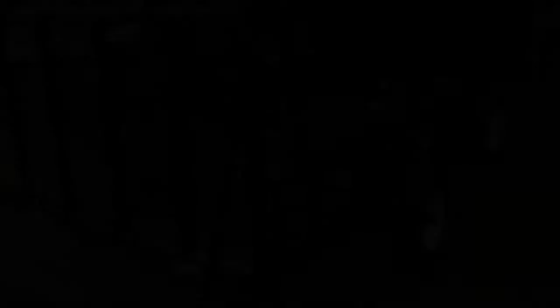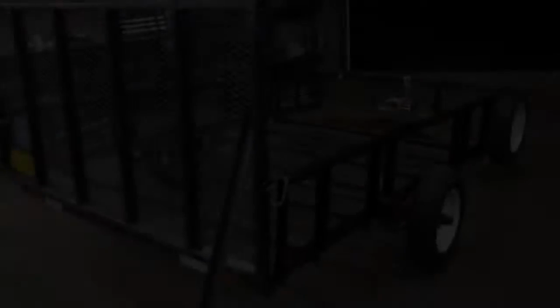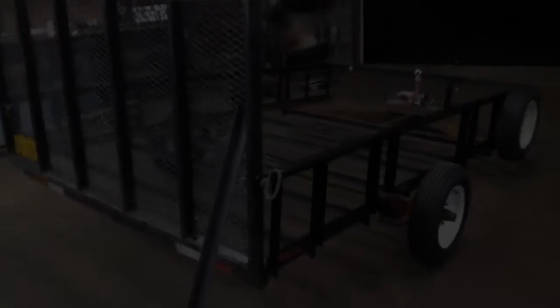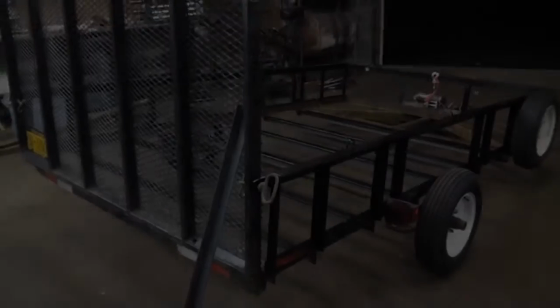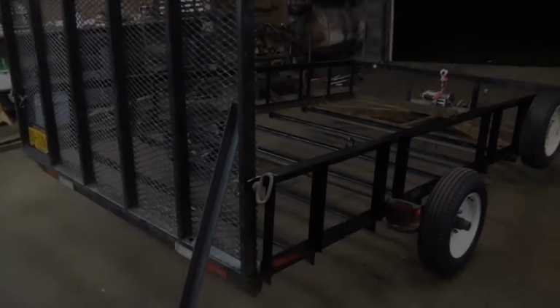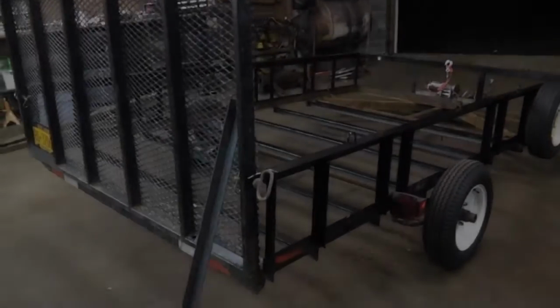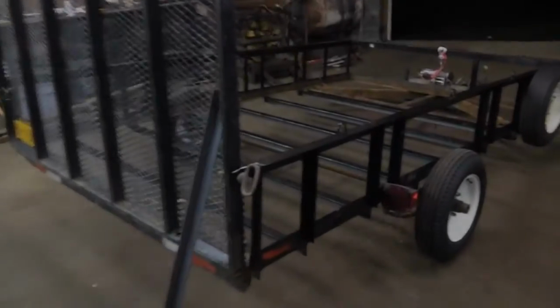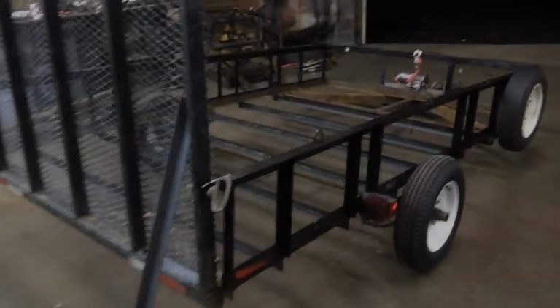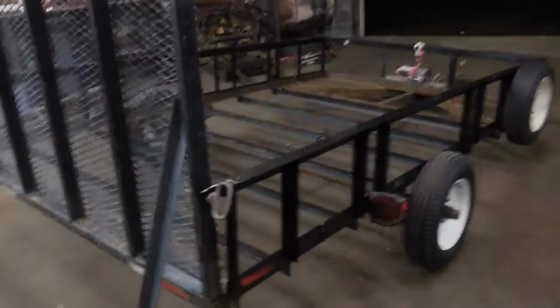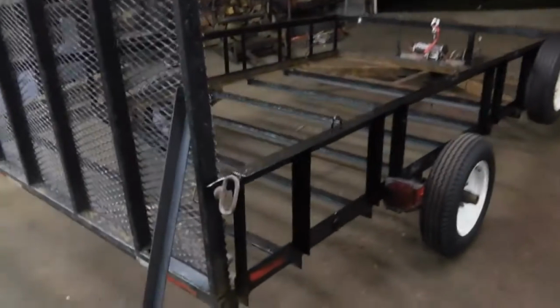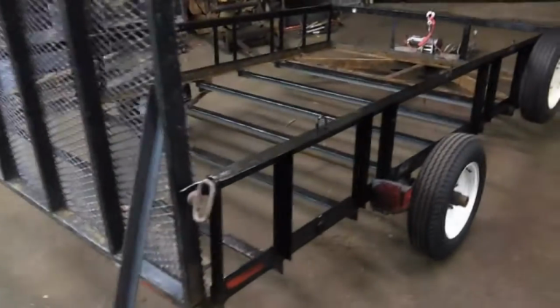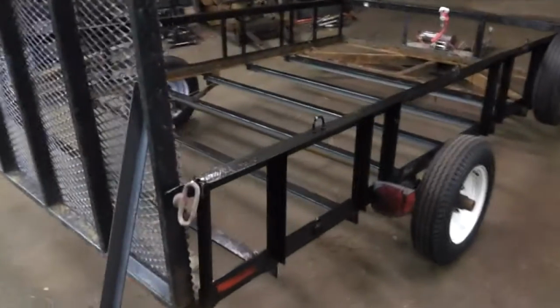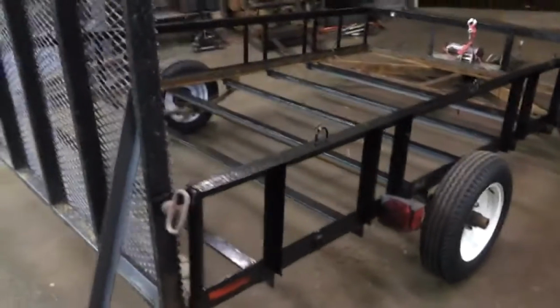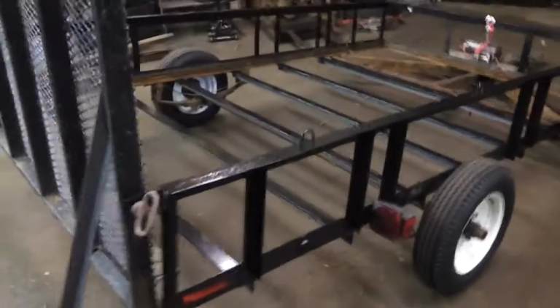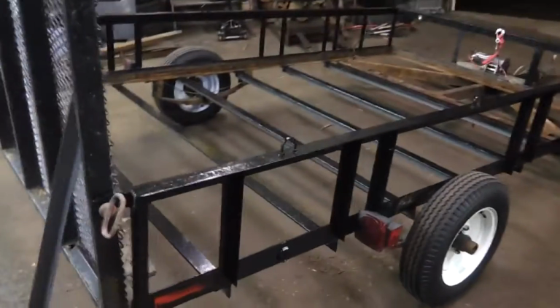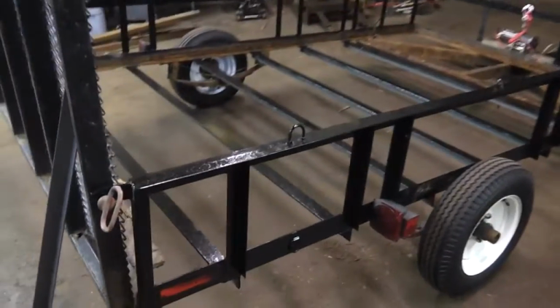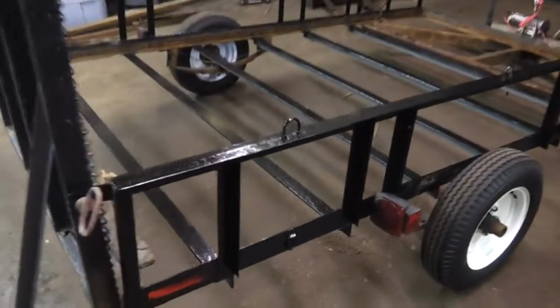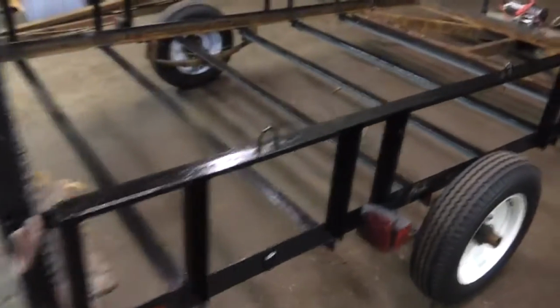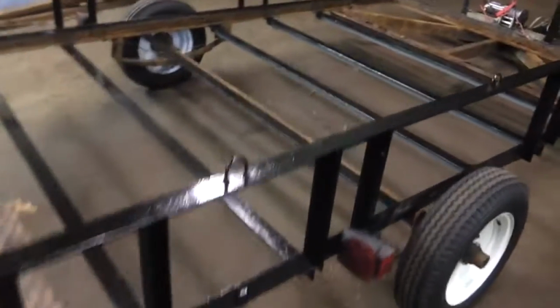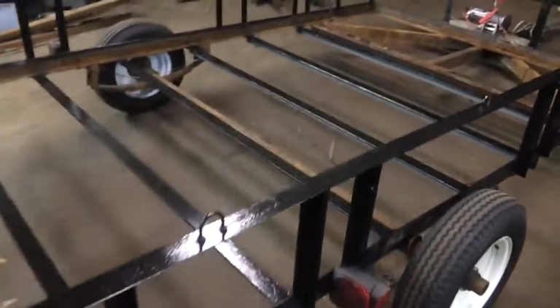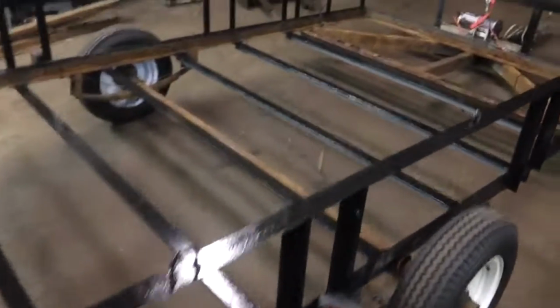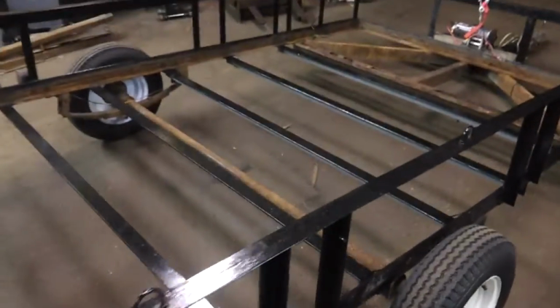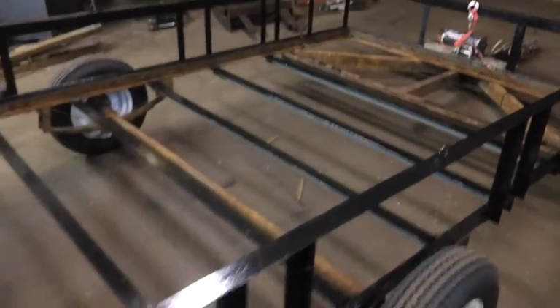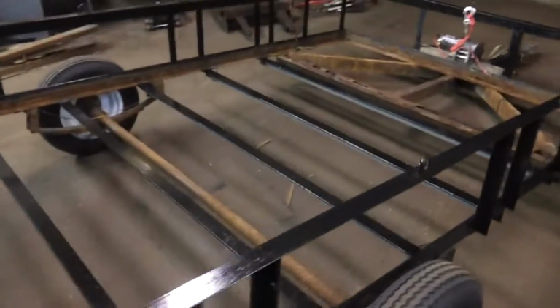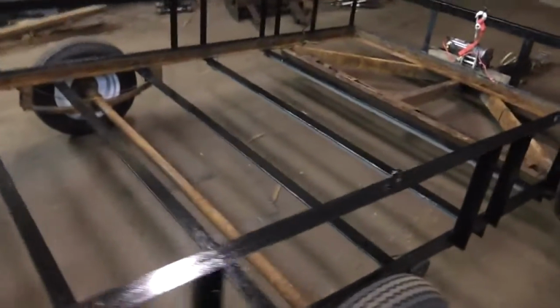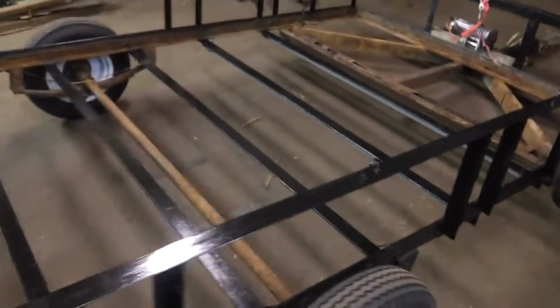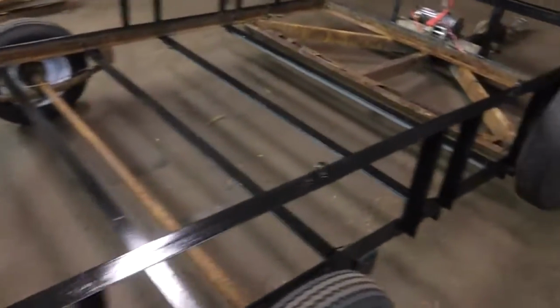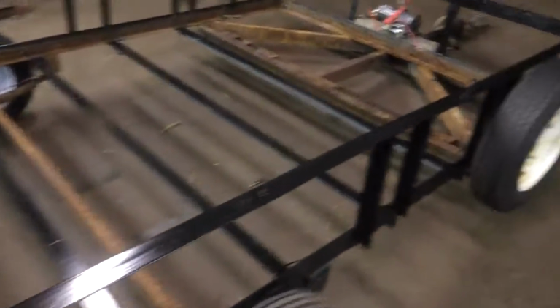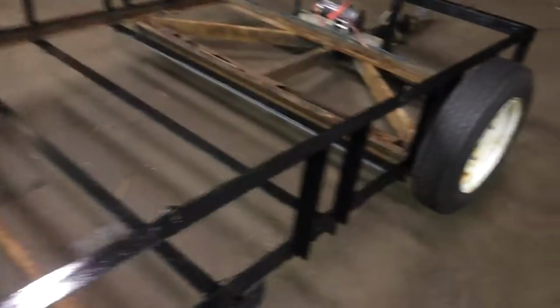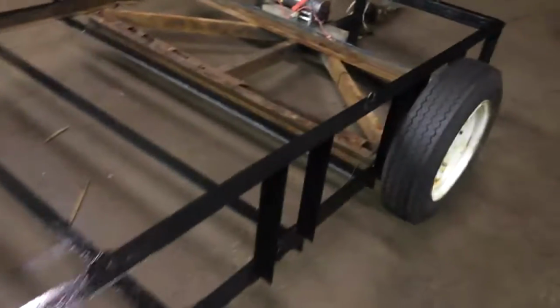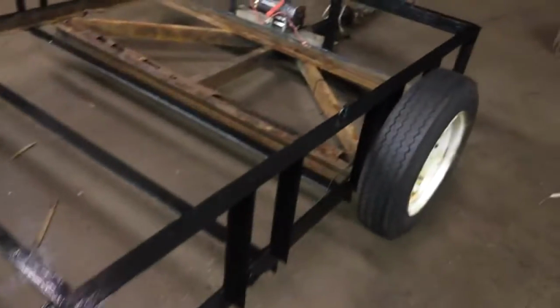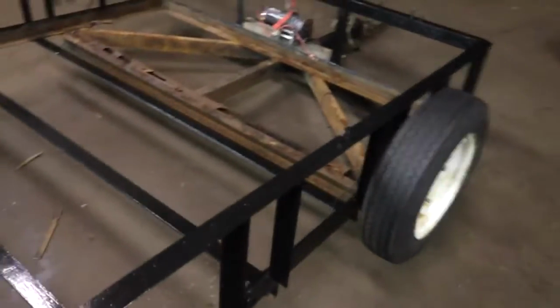Hey everyone, back again with stage 2 of the trailer rebuild, repair, whatever you want to call it.